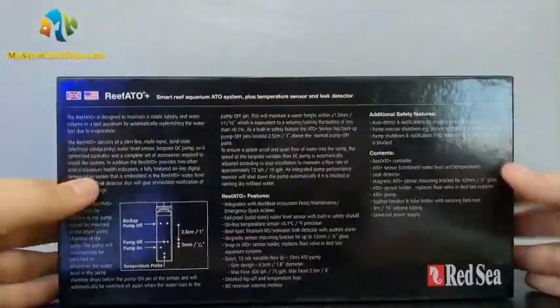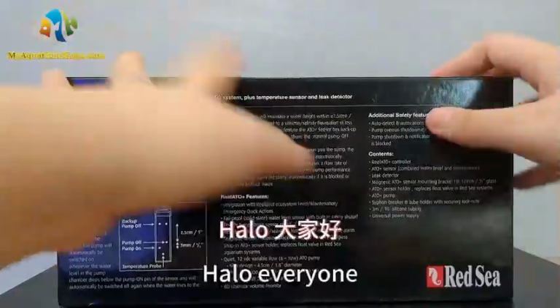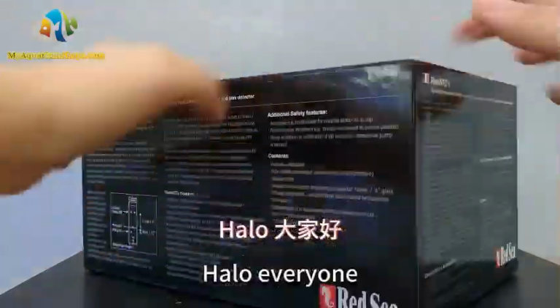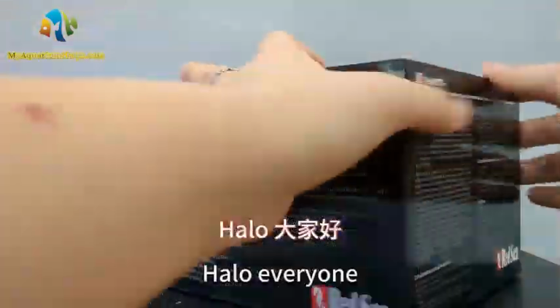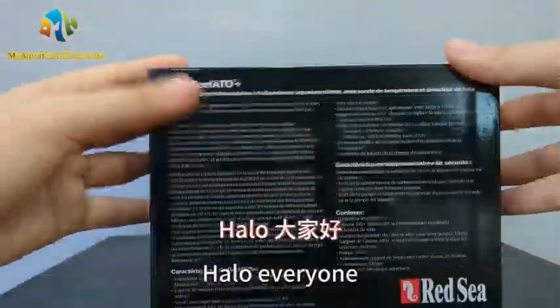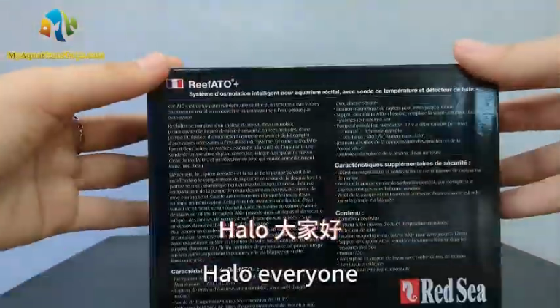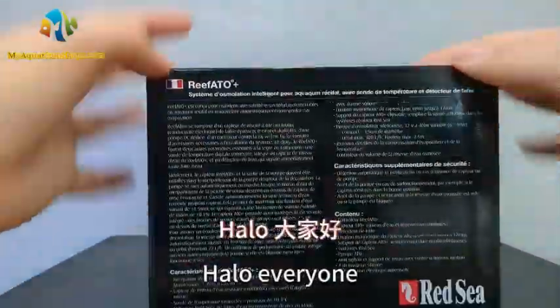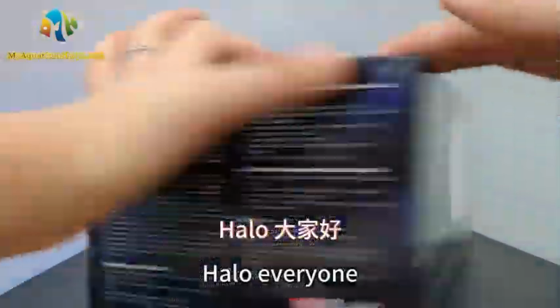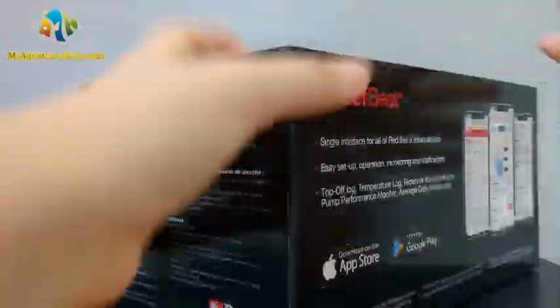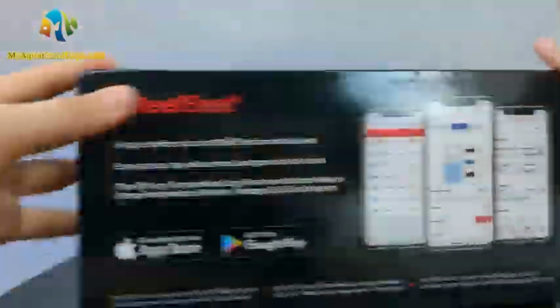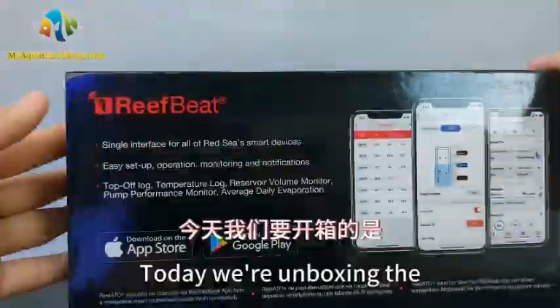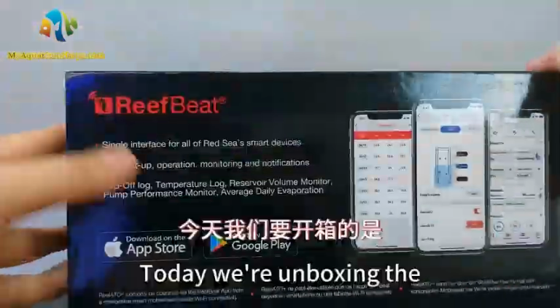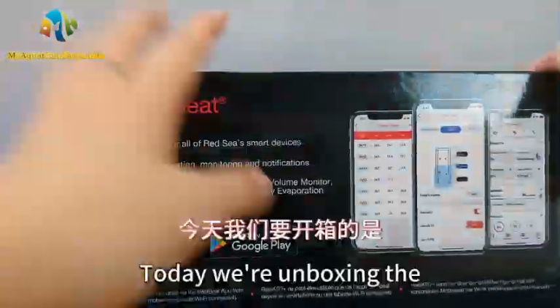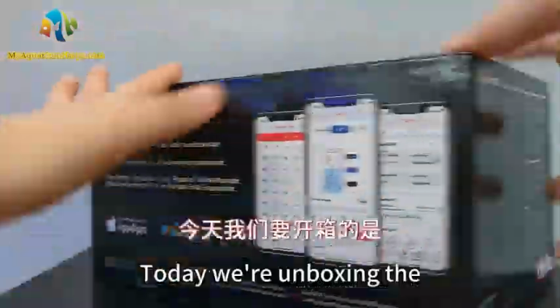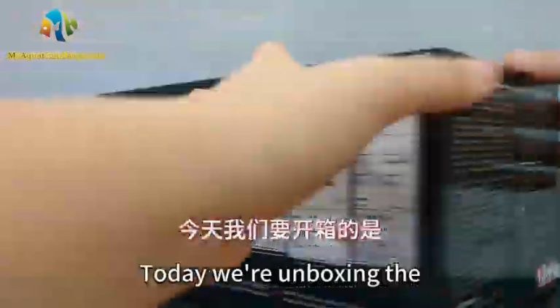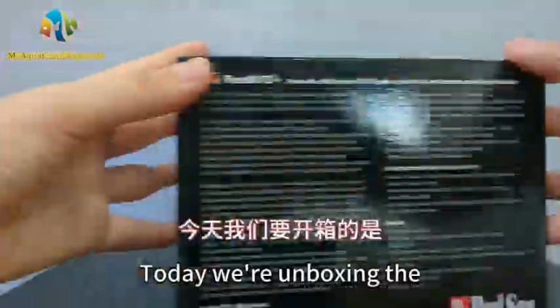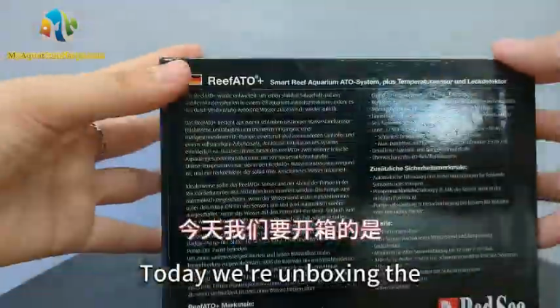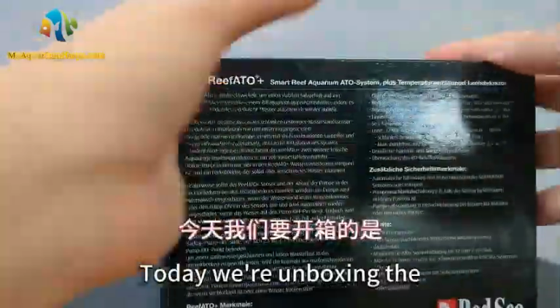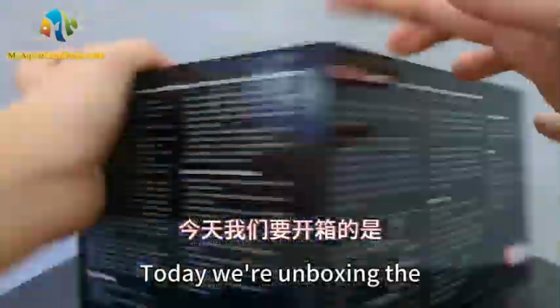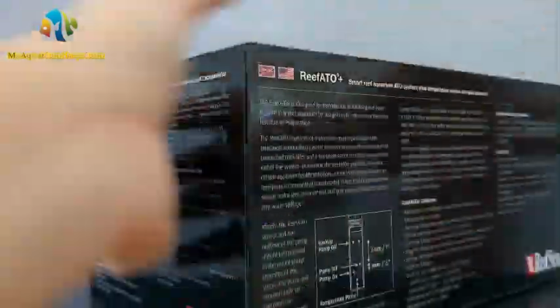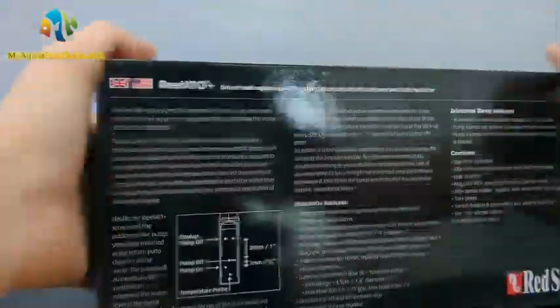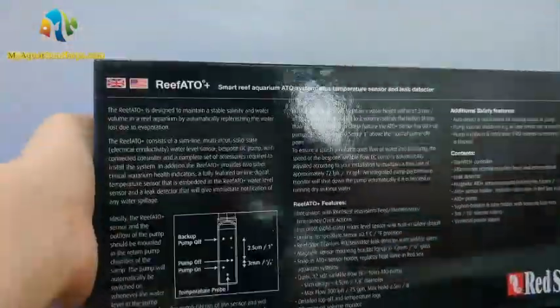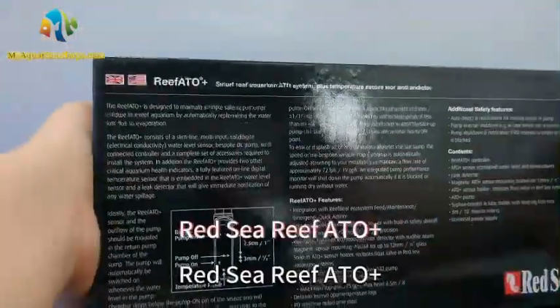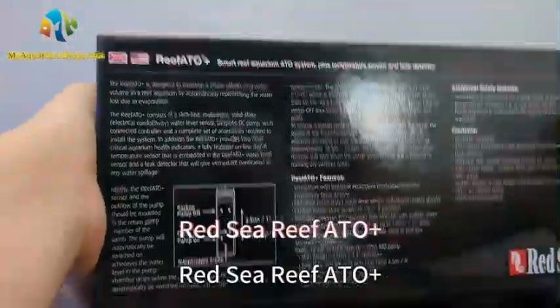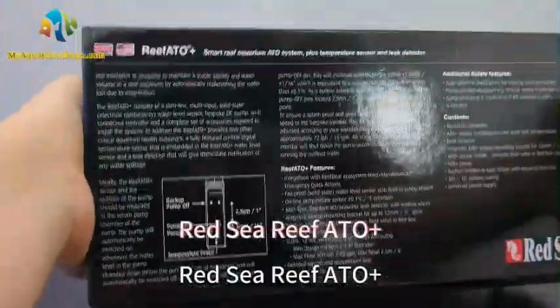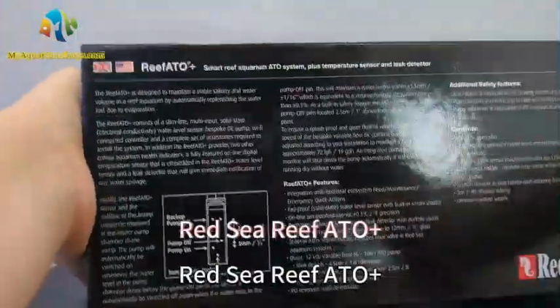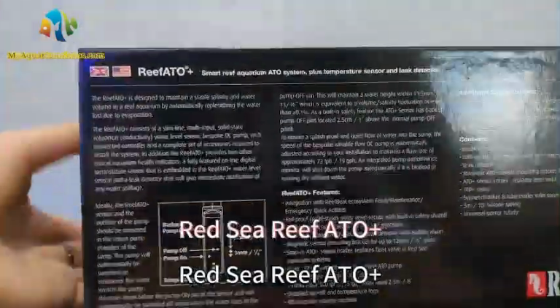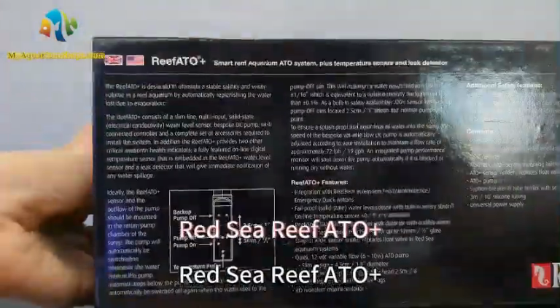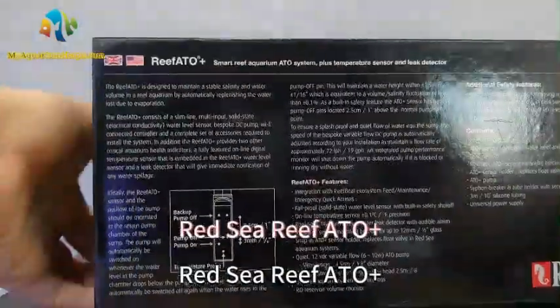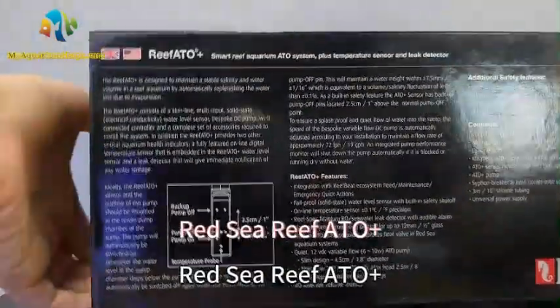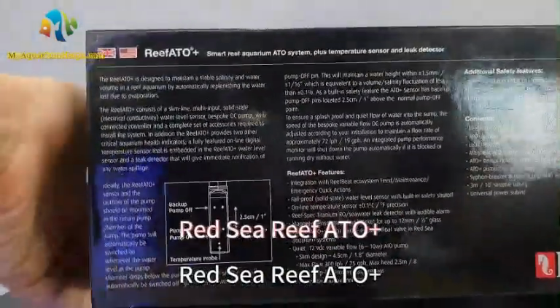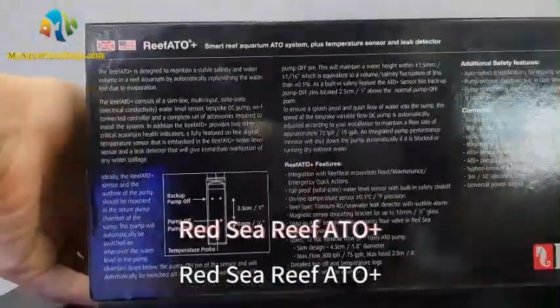Hello everyone! Today, we're unboxing the Red Sea Reef ATO Plus.